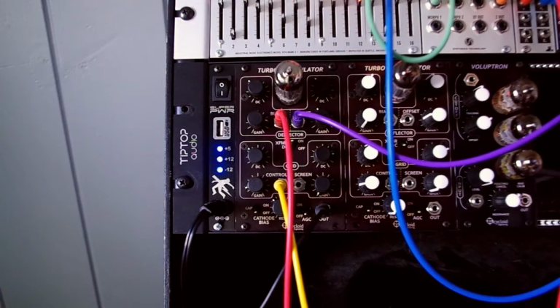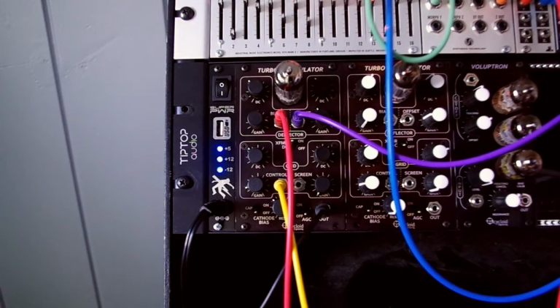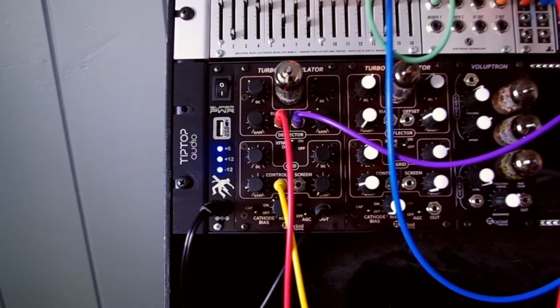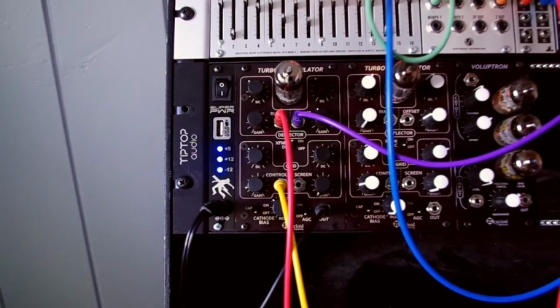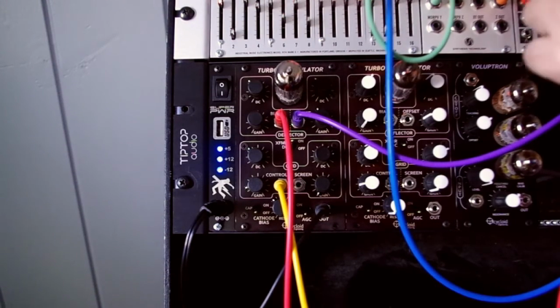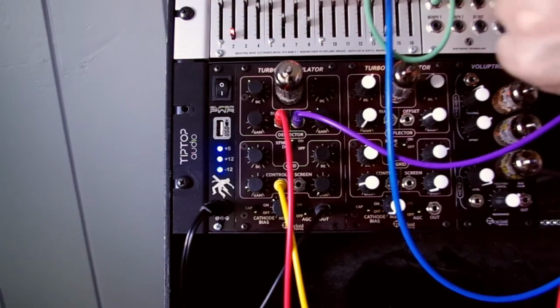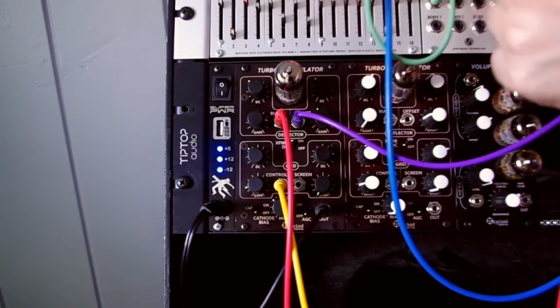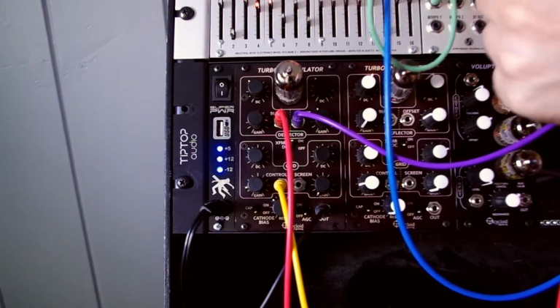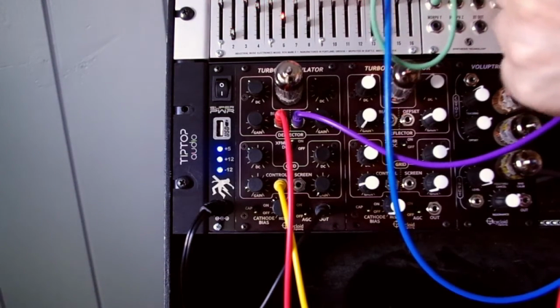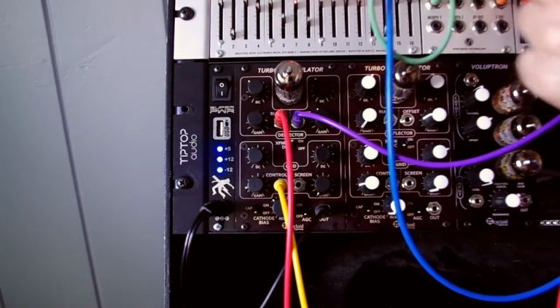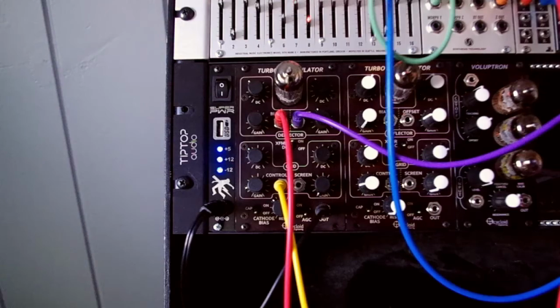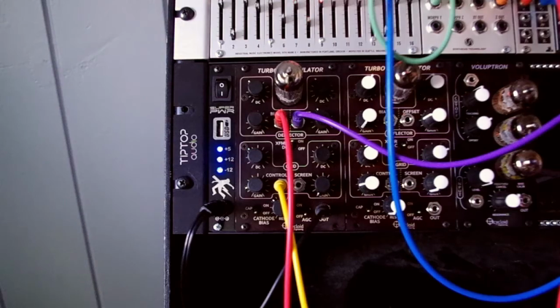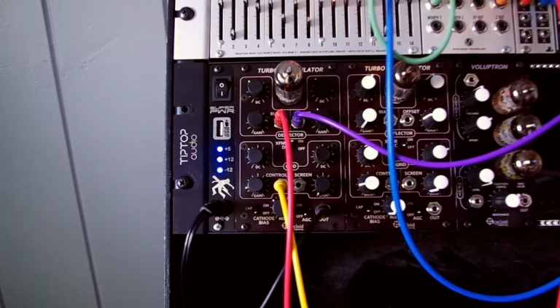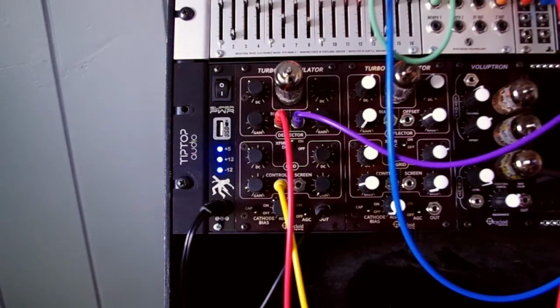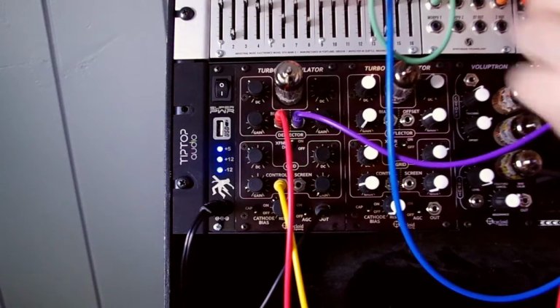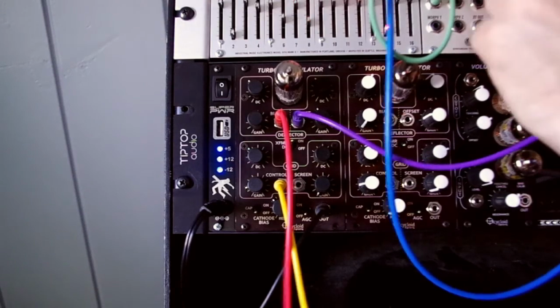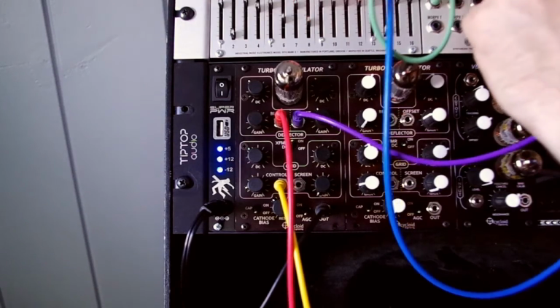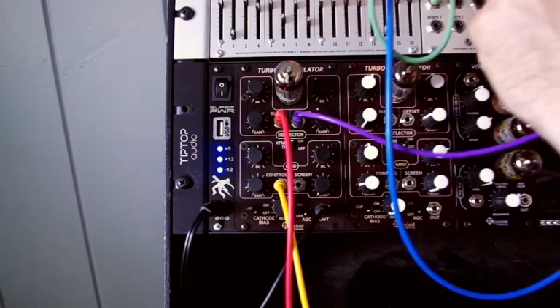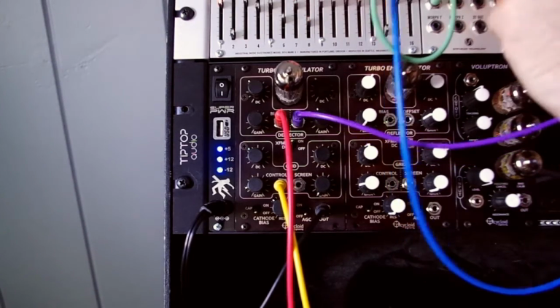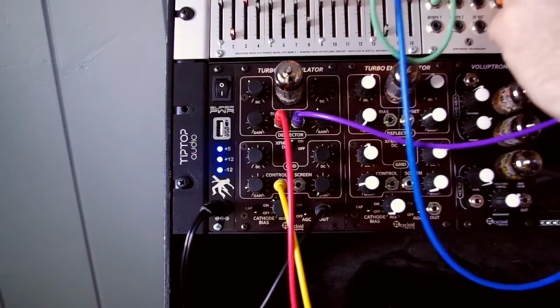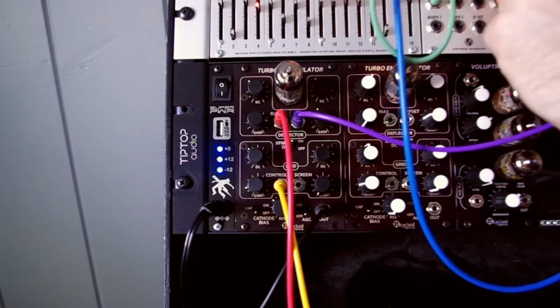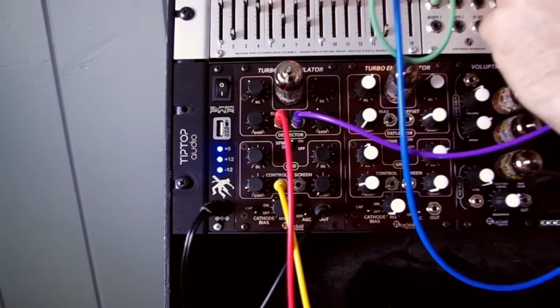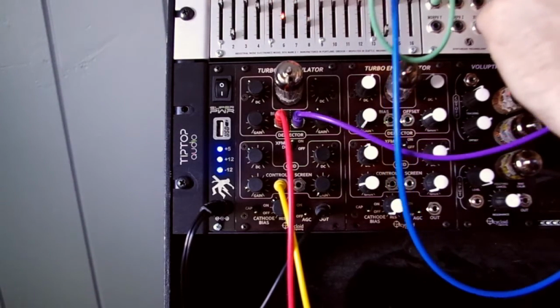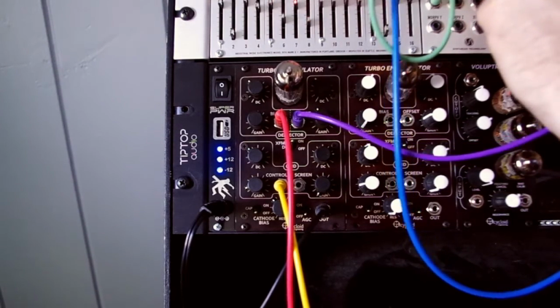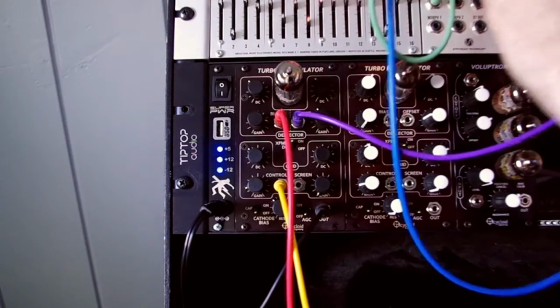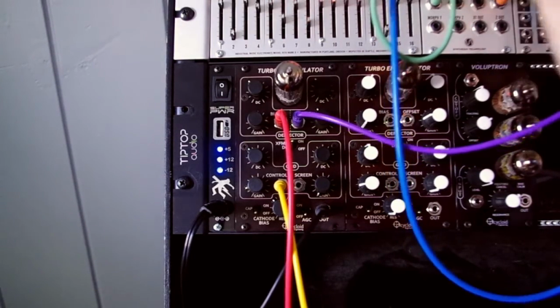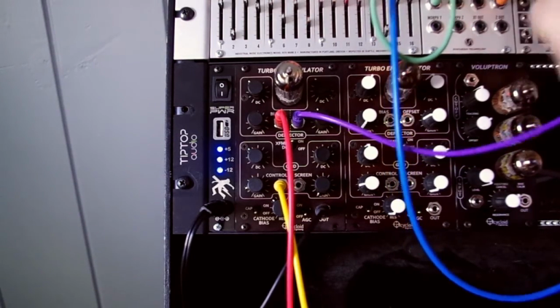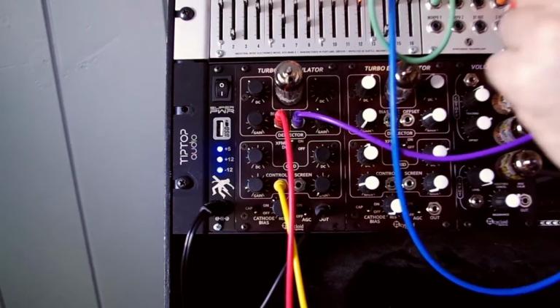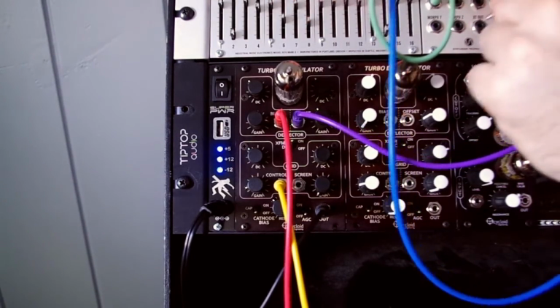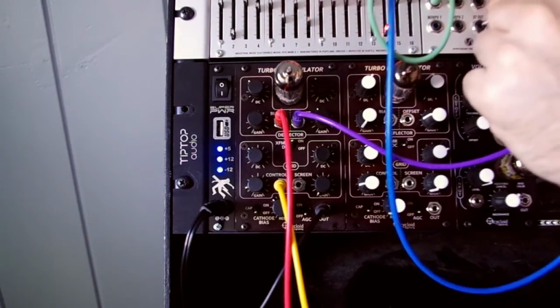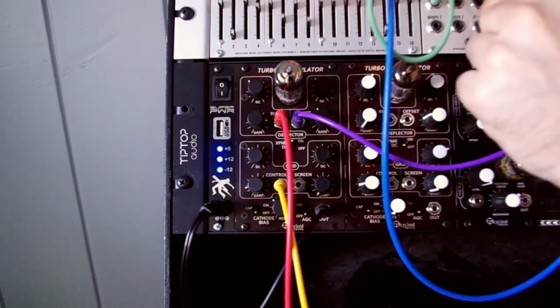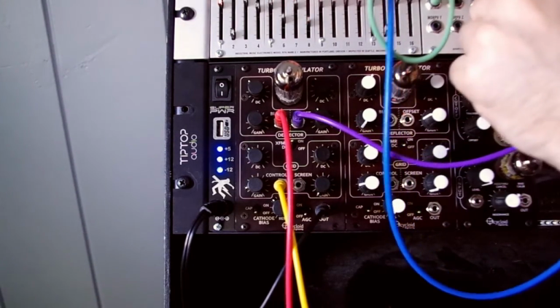Now I'm going to replace the triangle with the output from the morphing terrarium, which is going through a slow morph from an LFO.